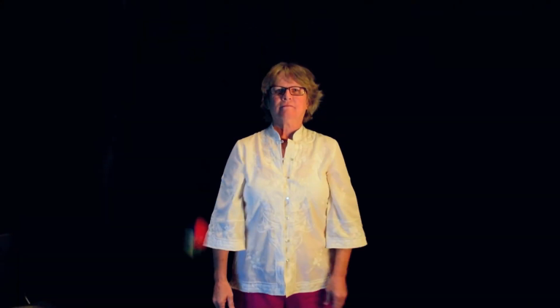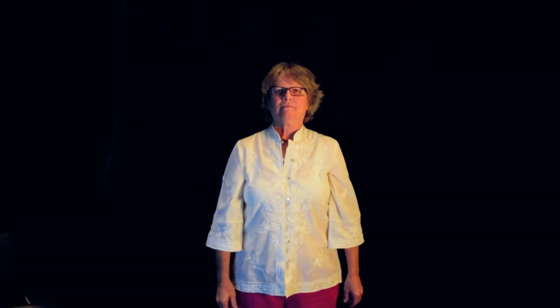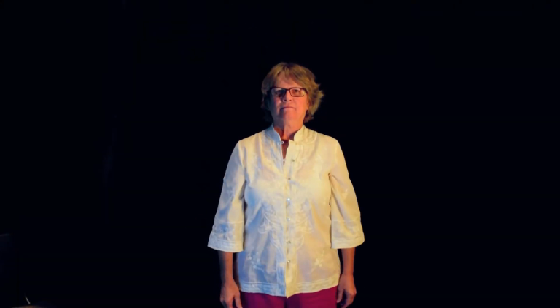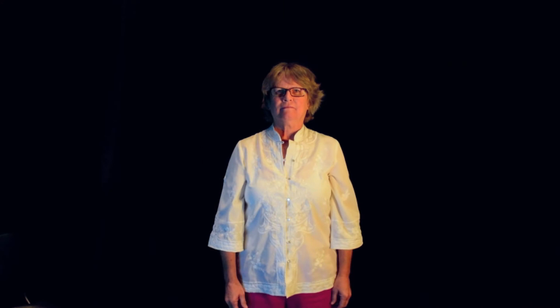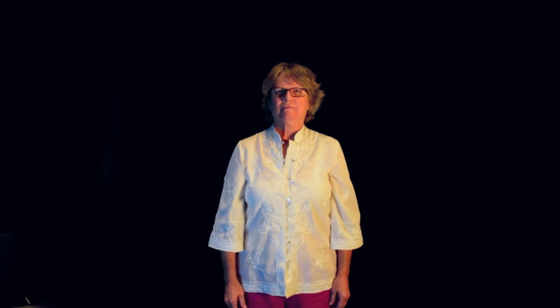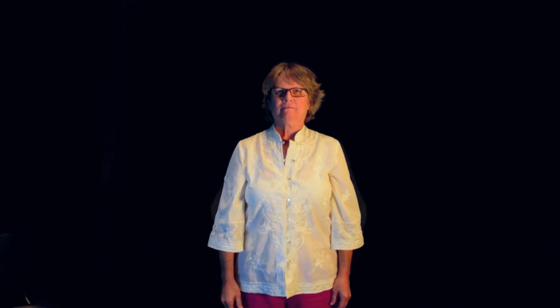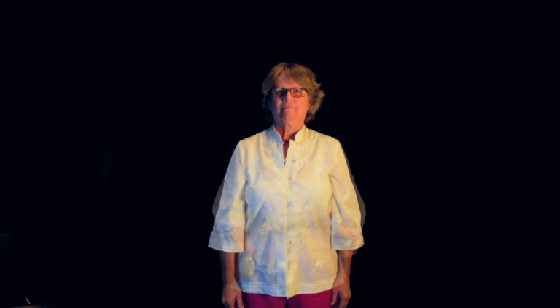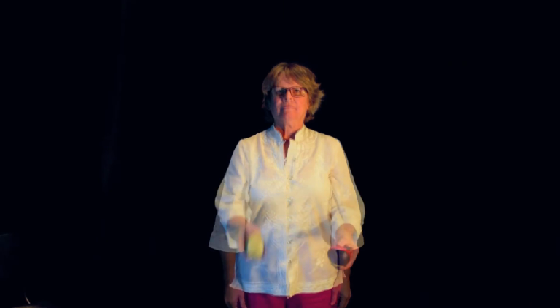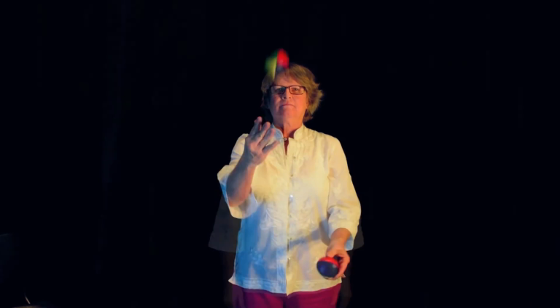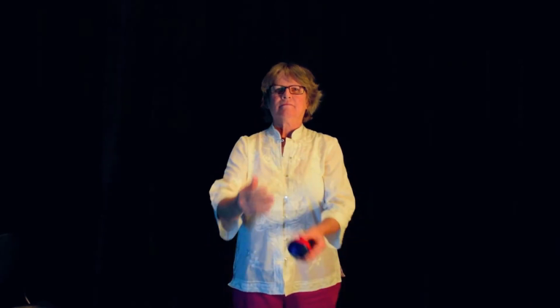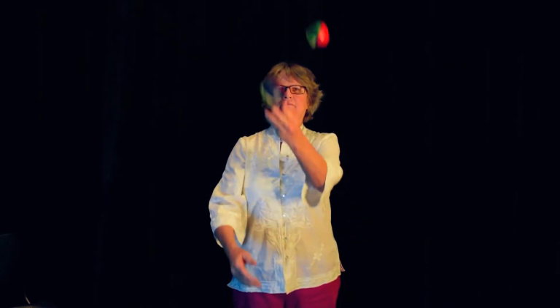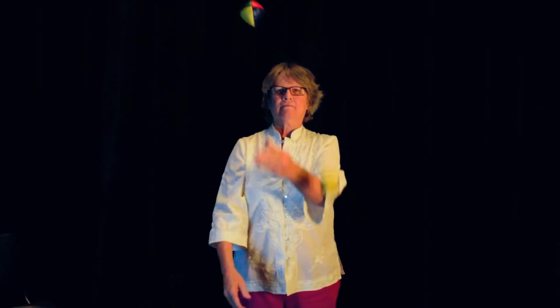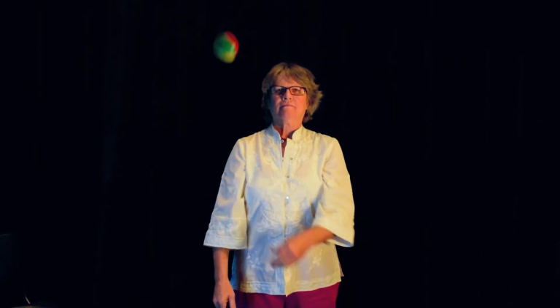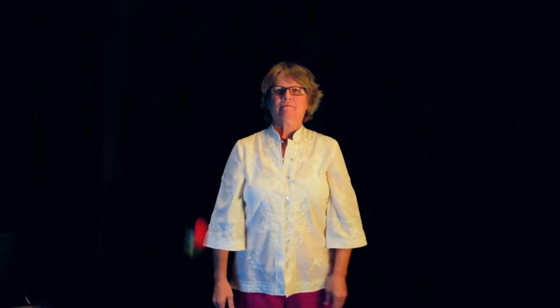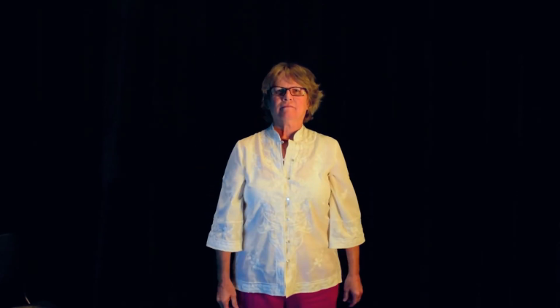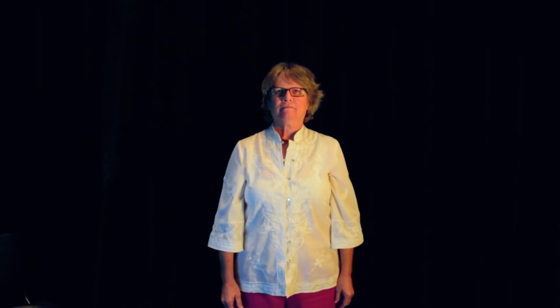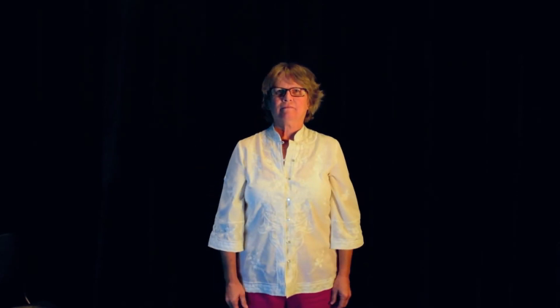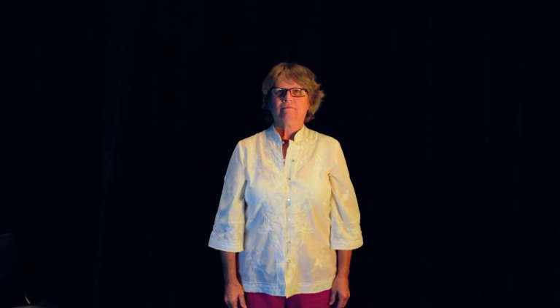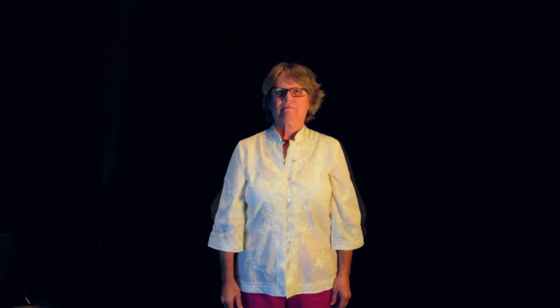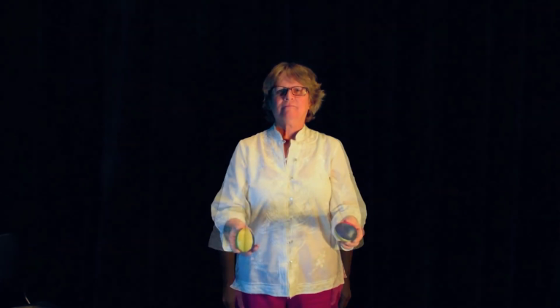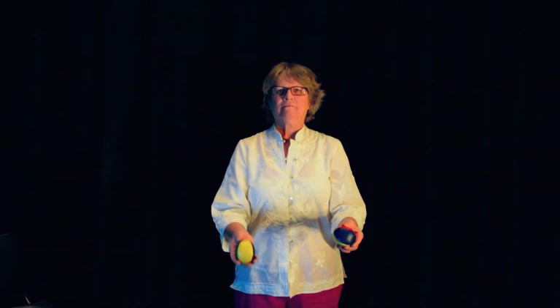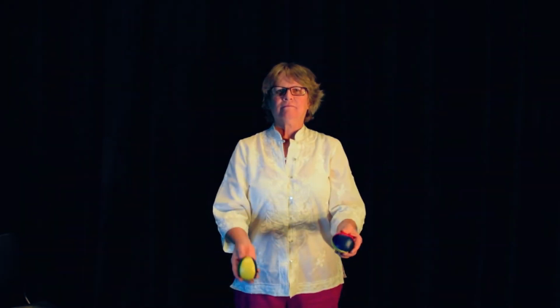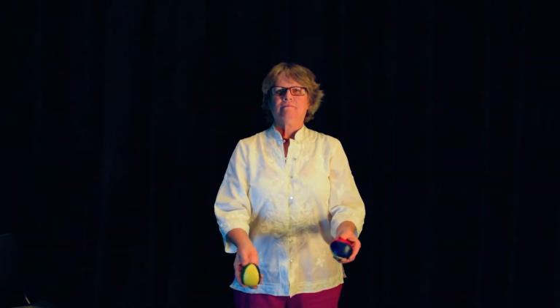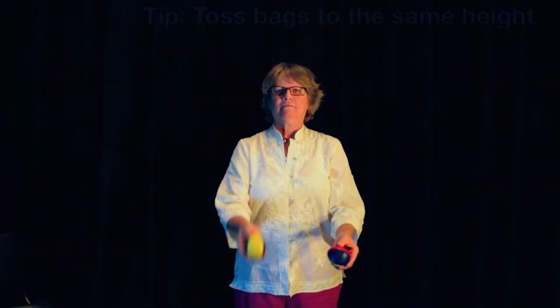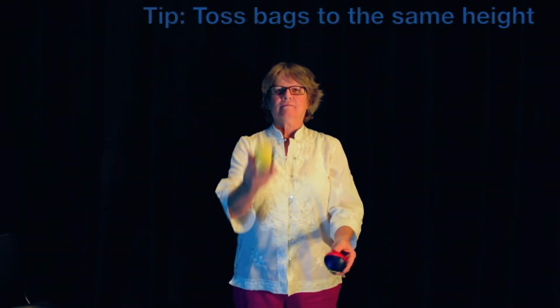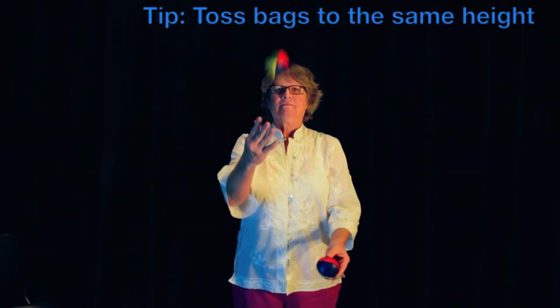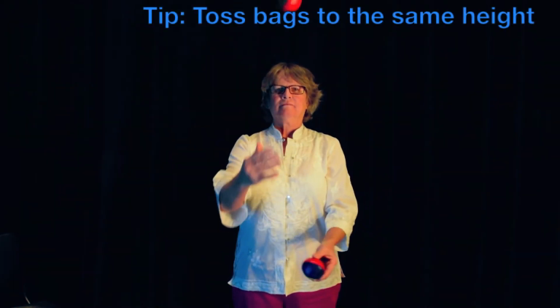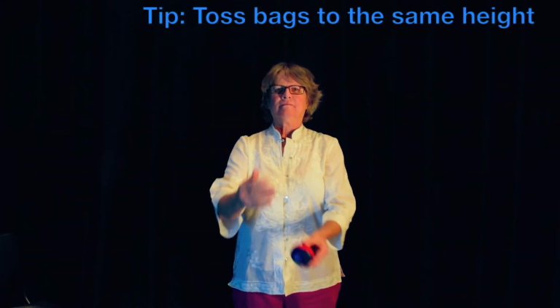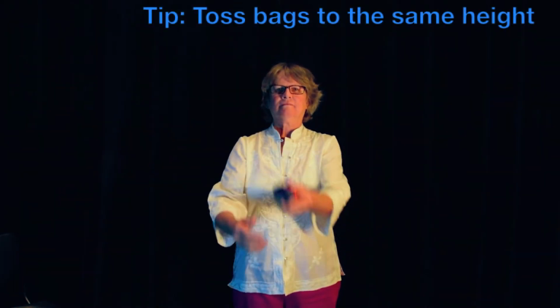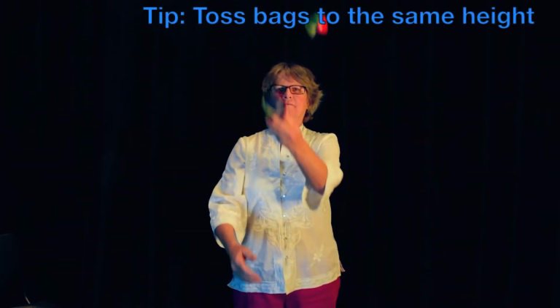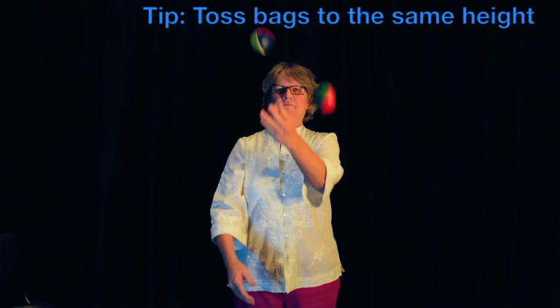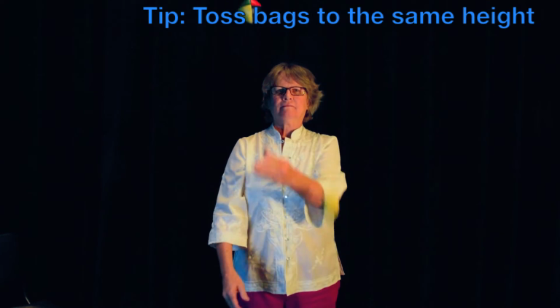Now, toss a bag with each hand, allowing each bag to drop. There should be four beats. Focus on rhythm and height.